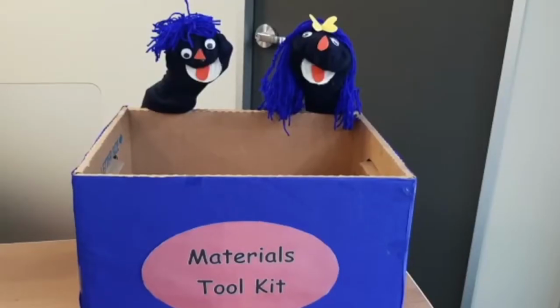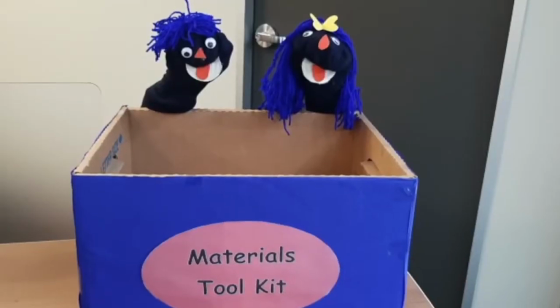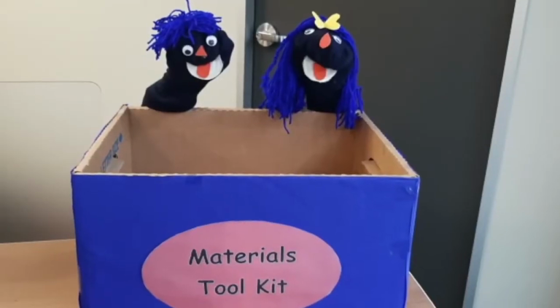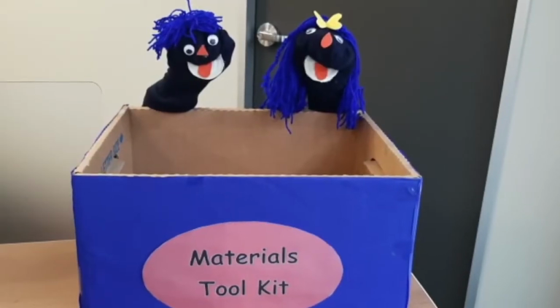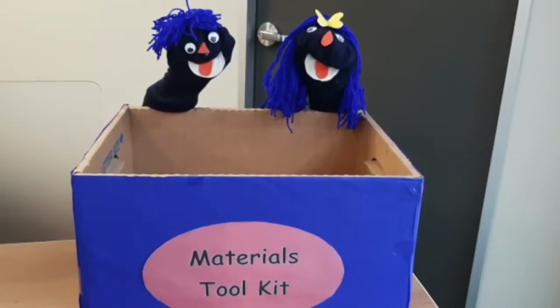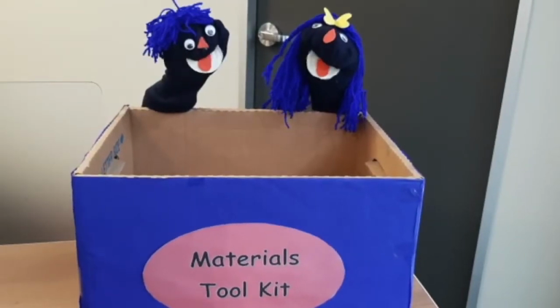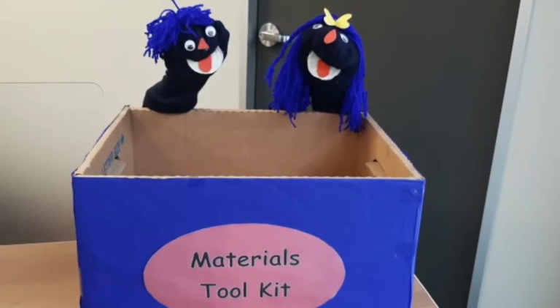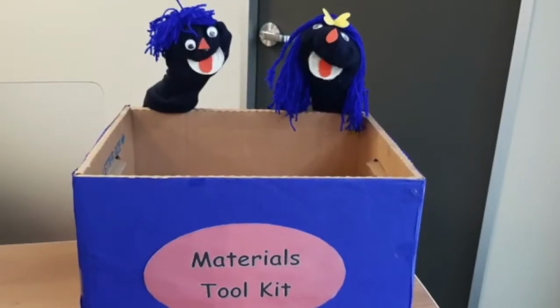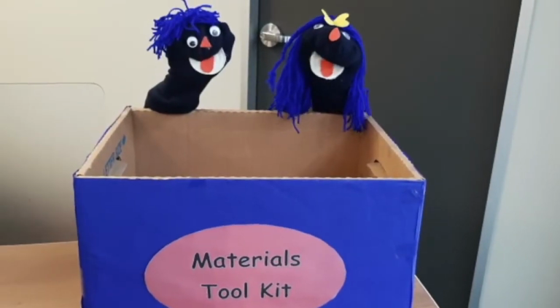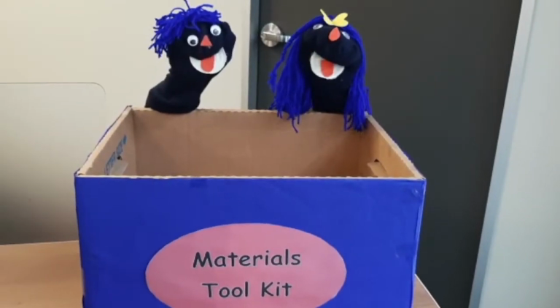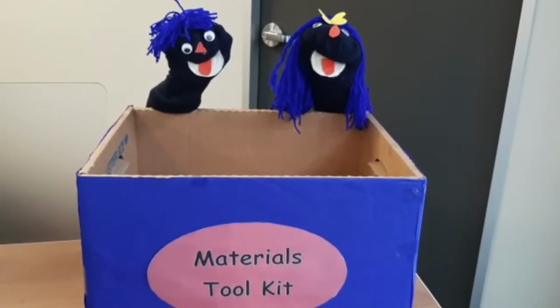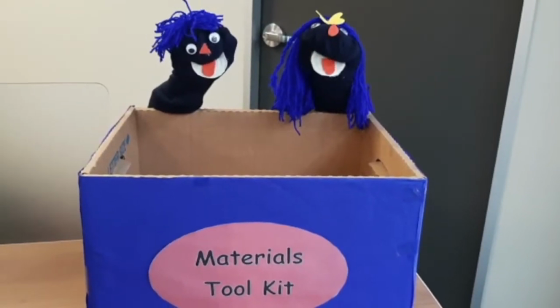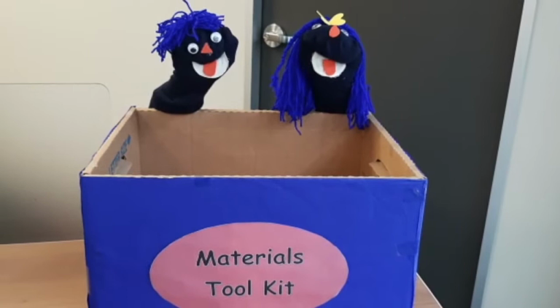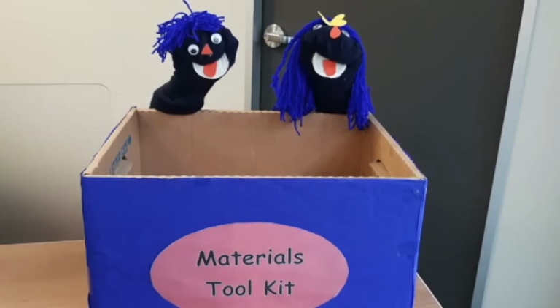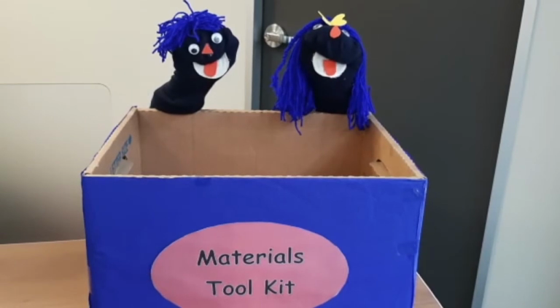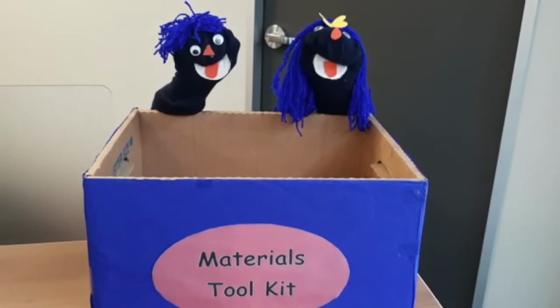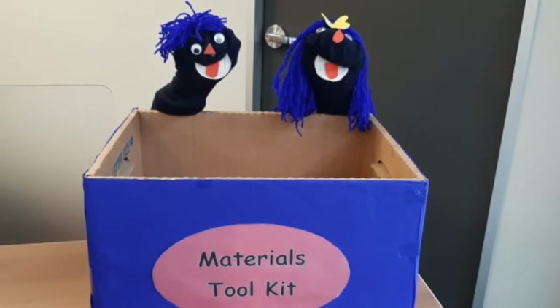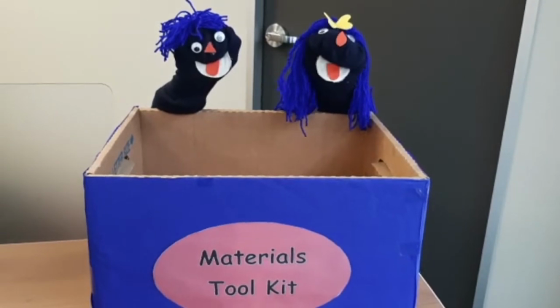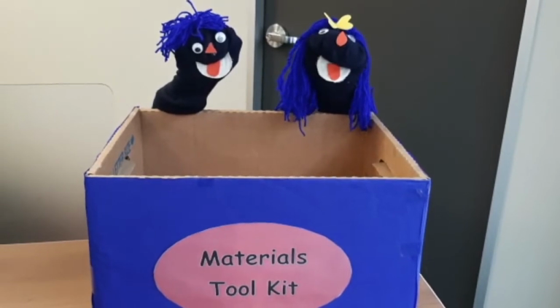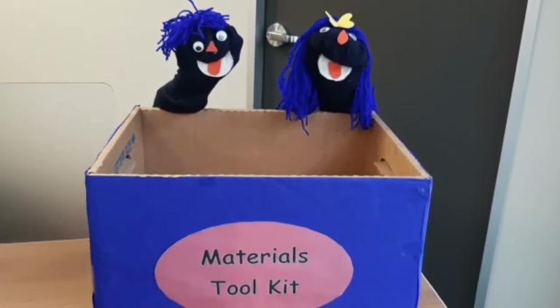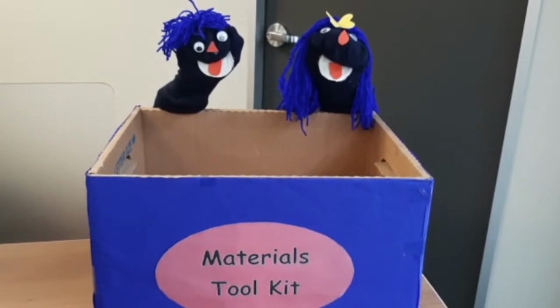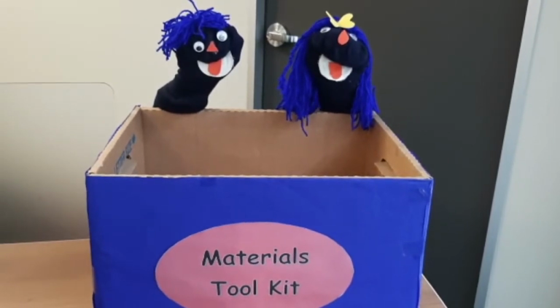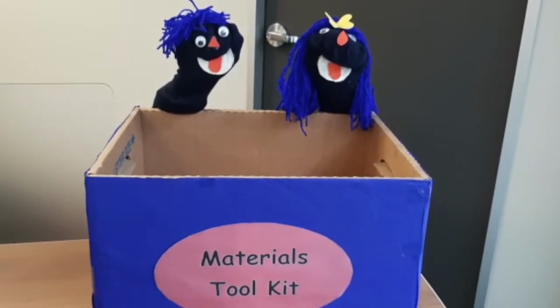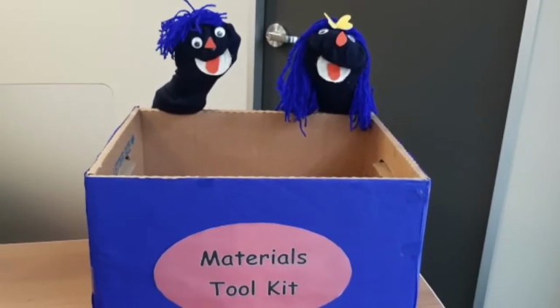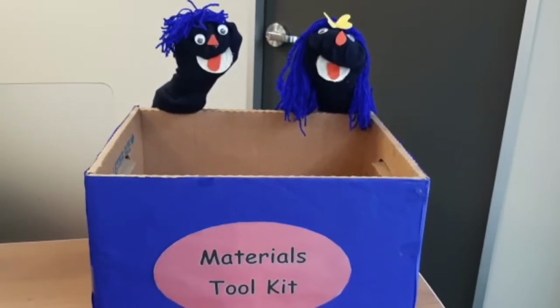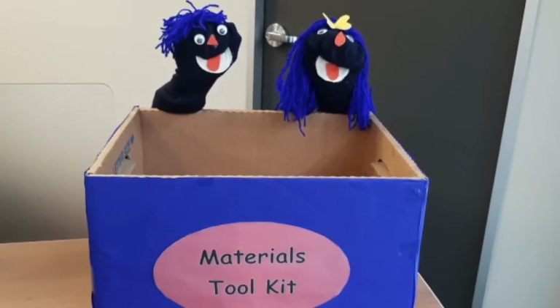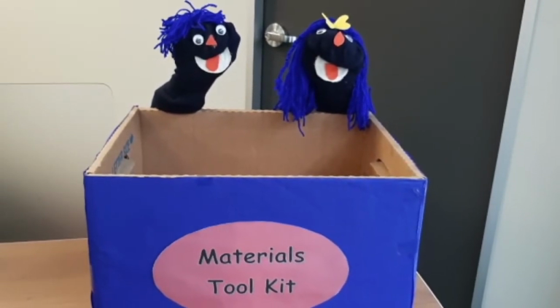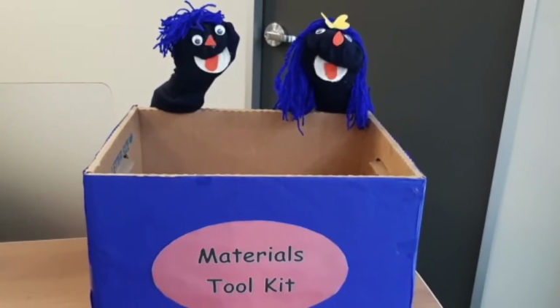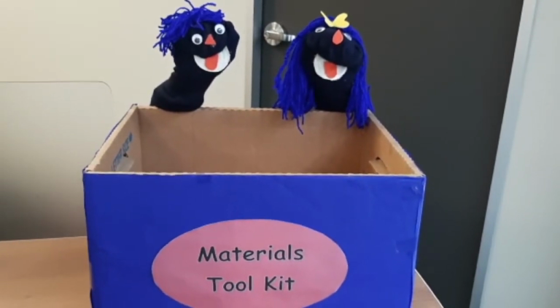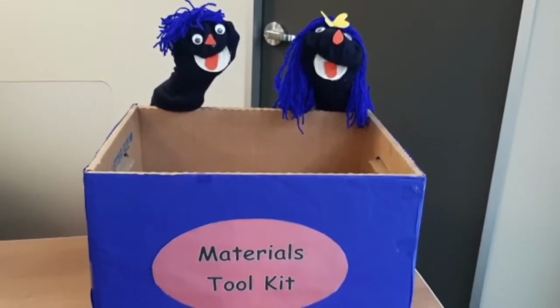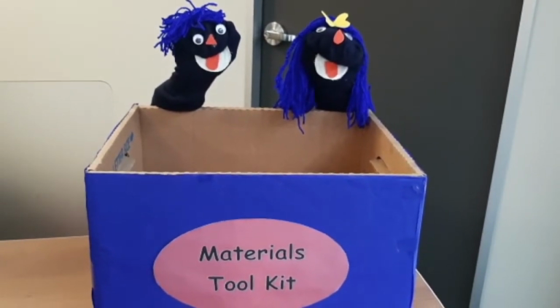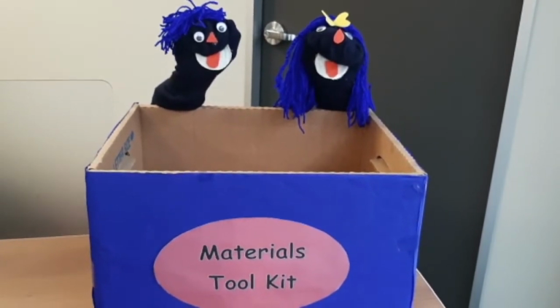Here's Peter Petra to help us put the materials into the materials toolkit.